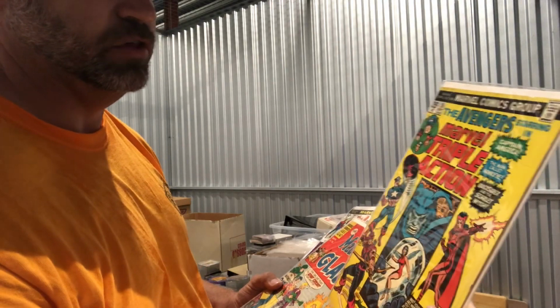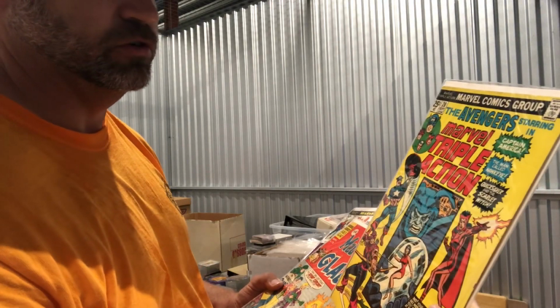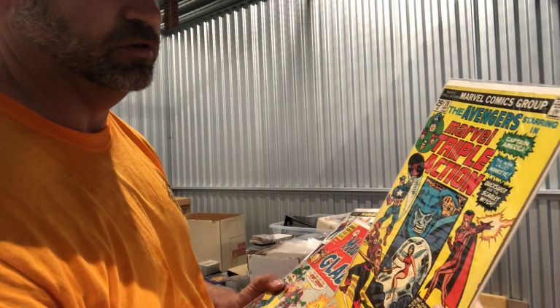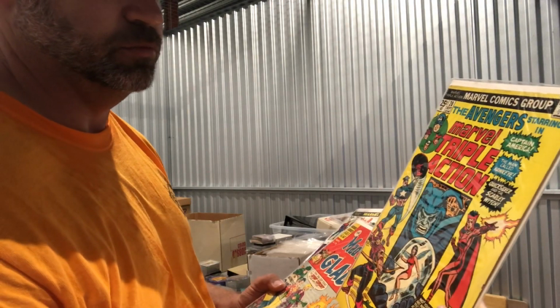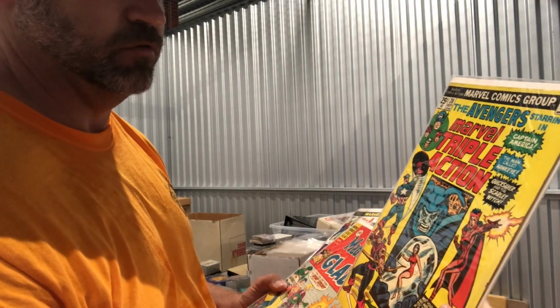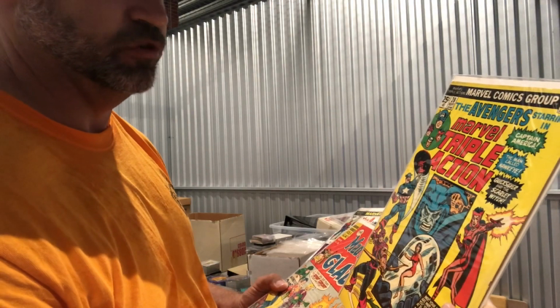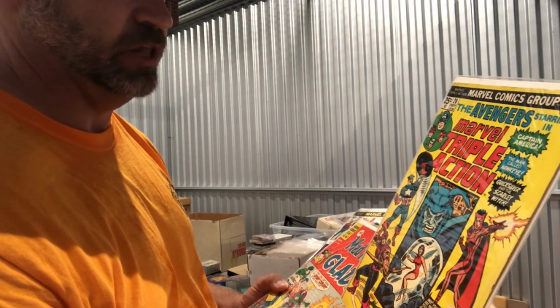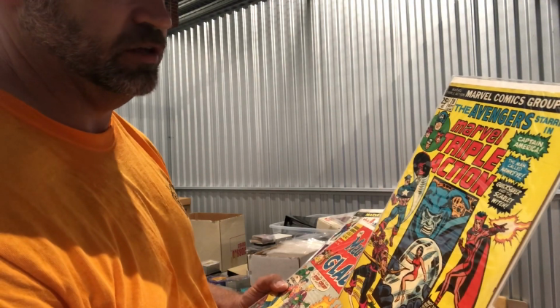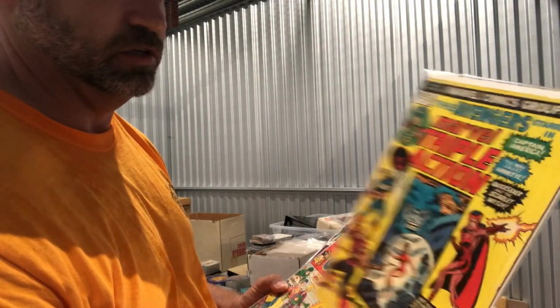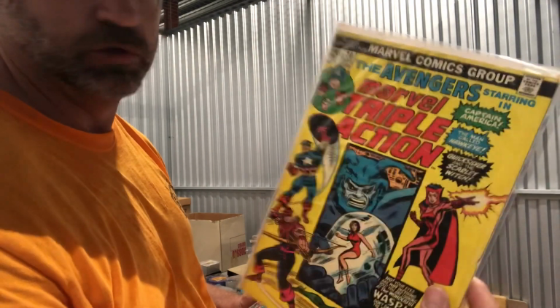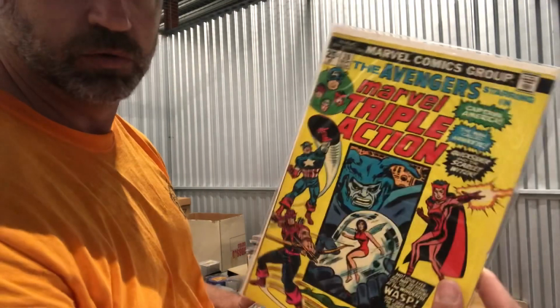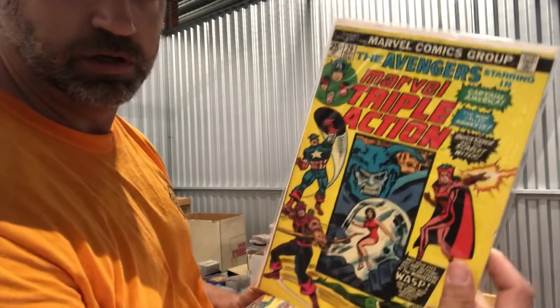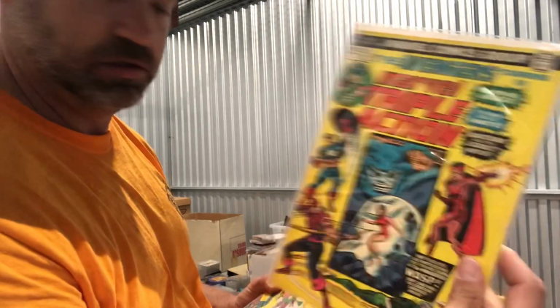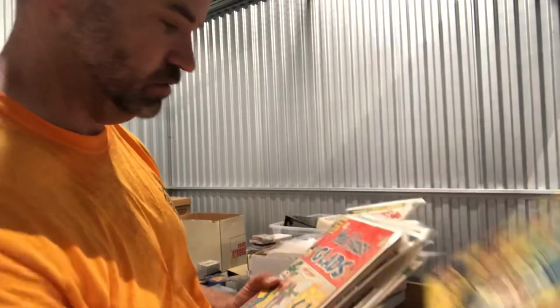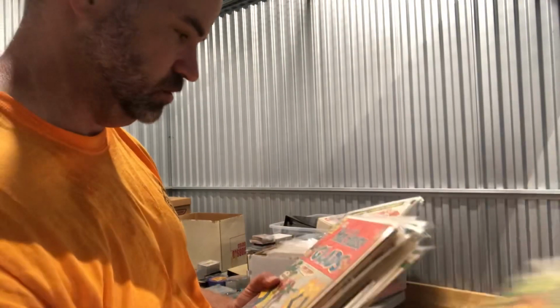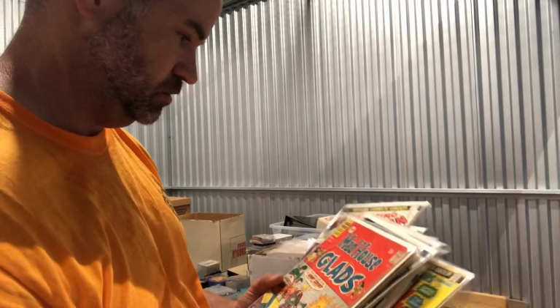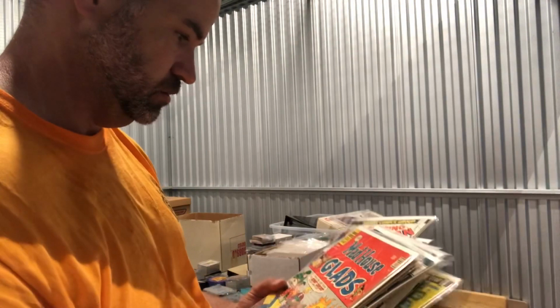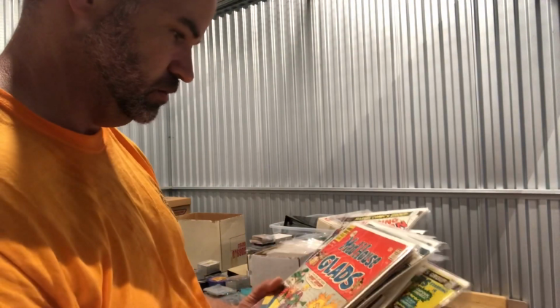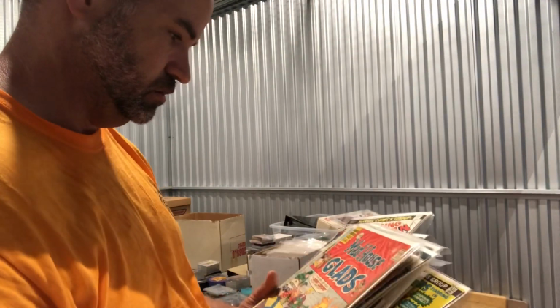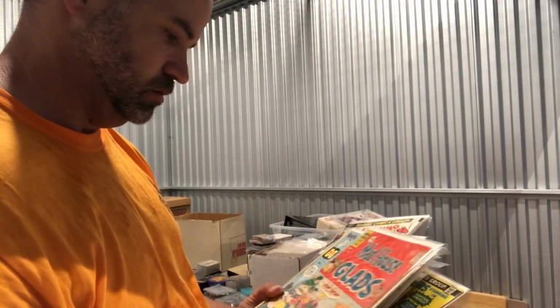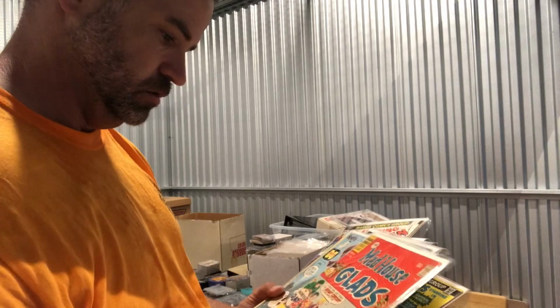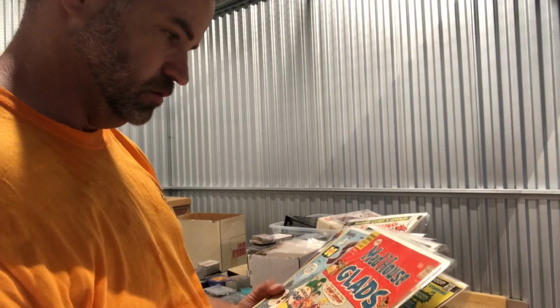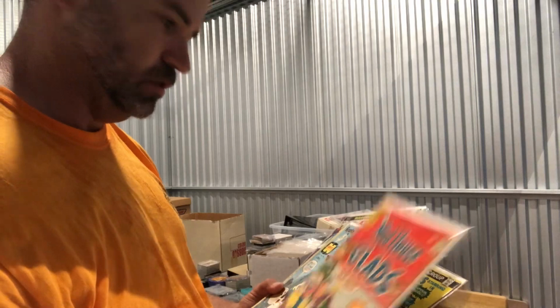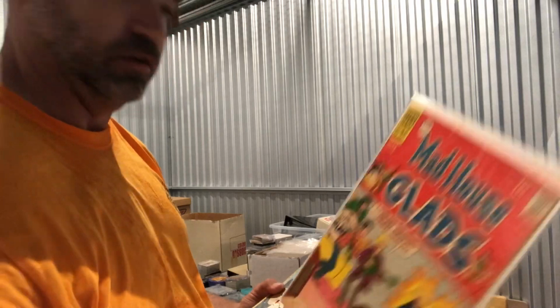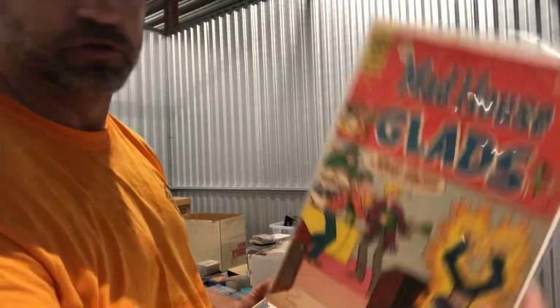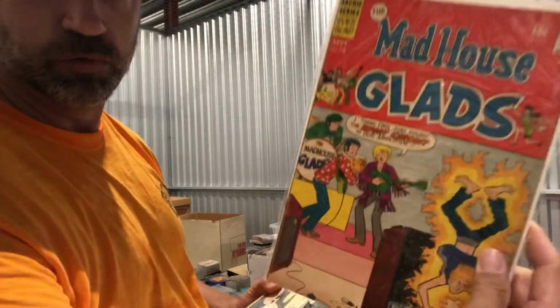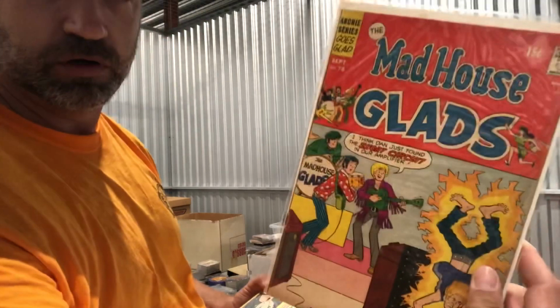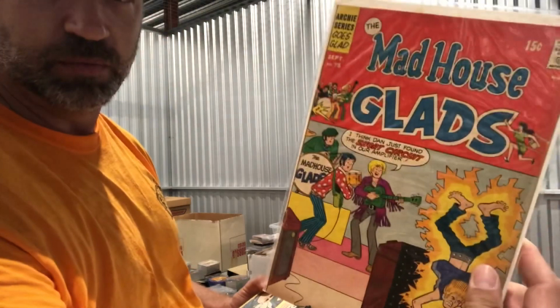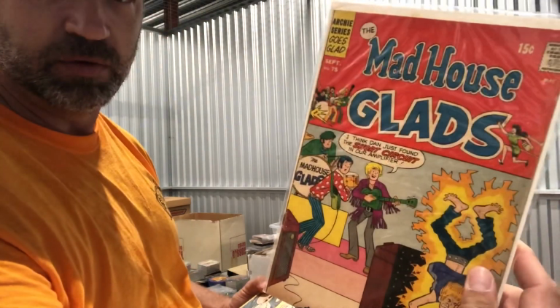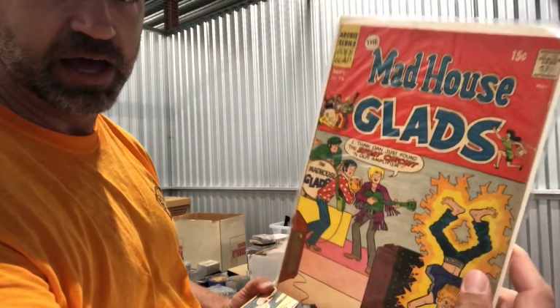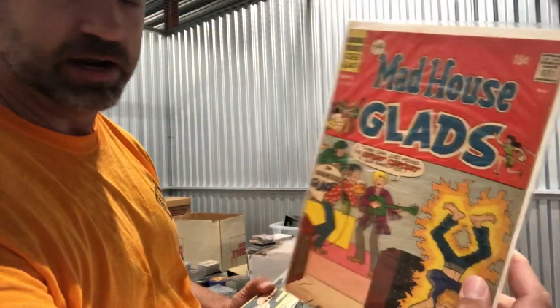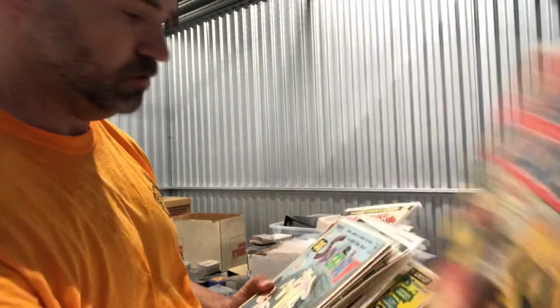Avengers Marvel Triple Action #20, and what looks like an Archie book — possibly Madhouse.